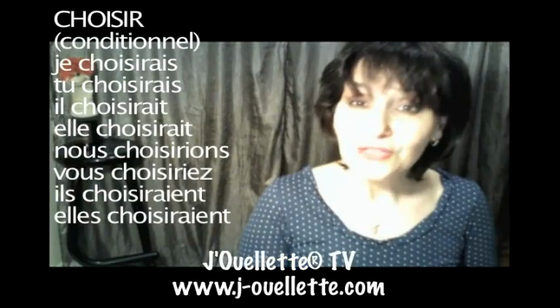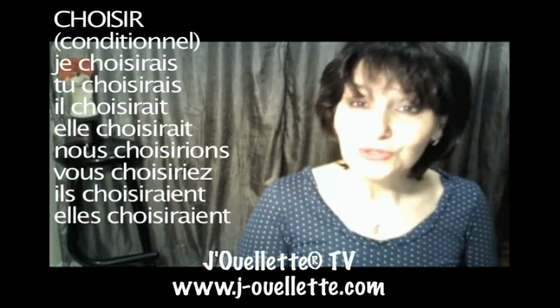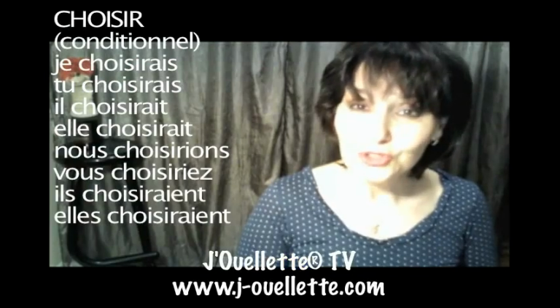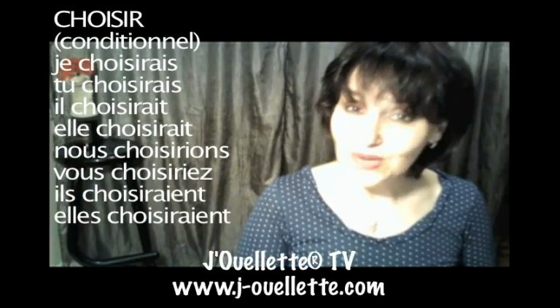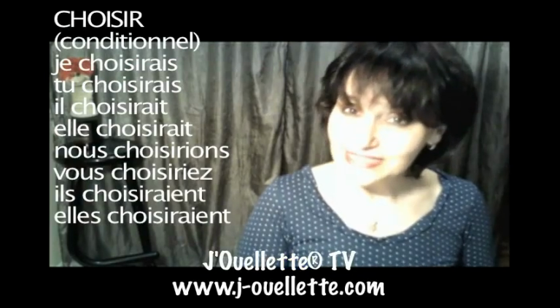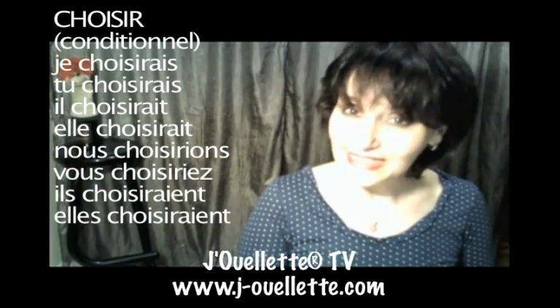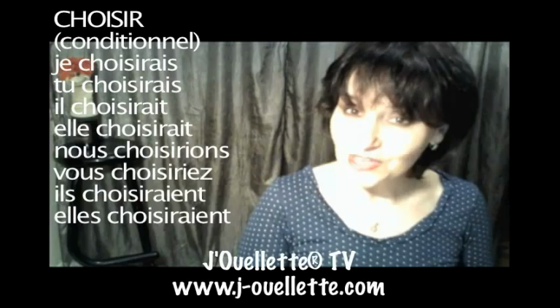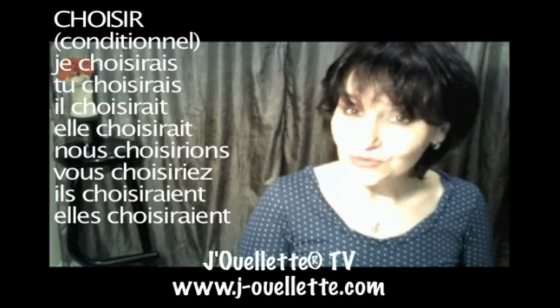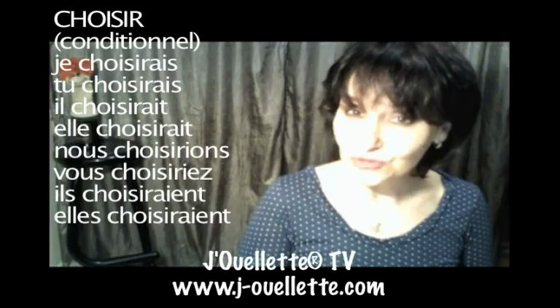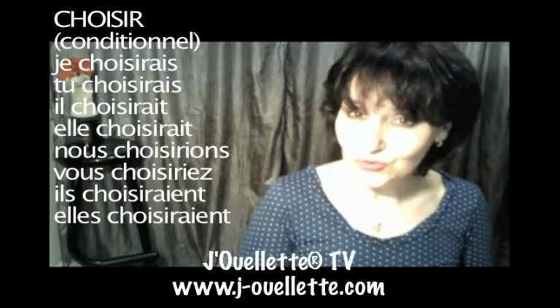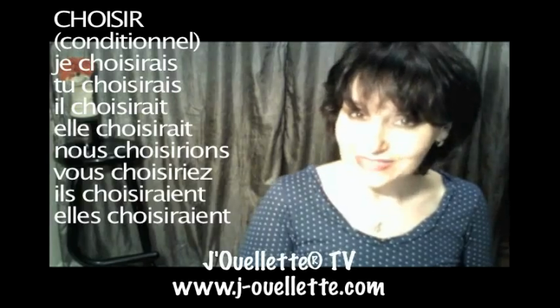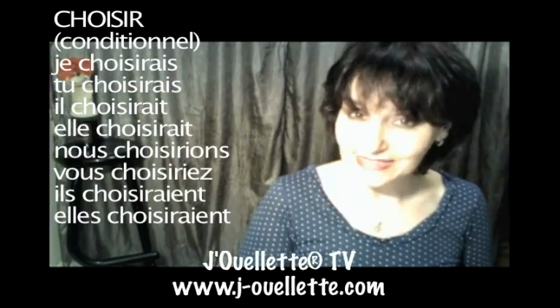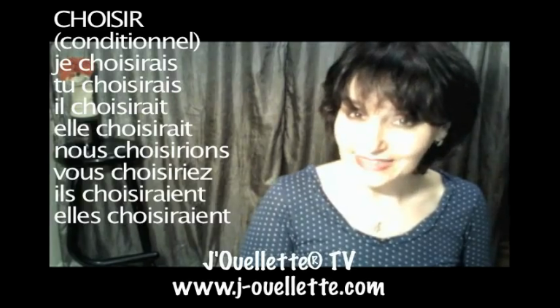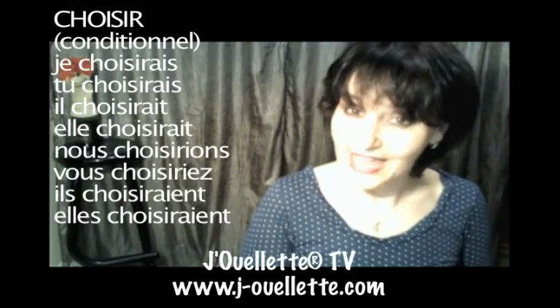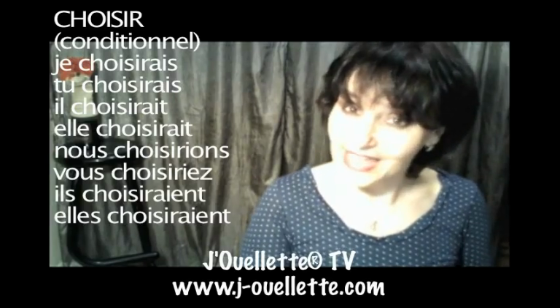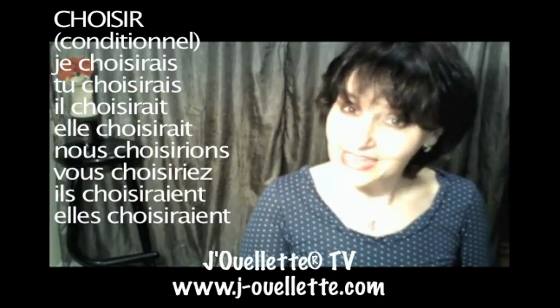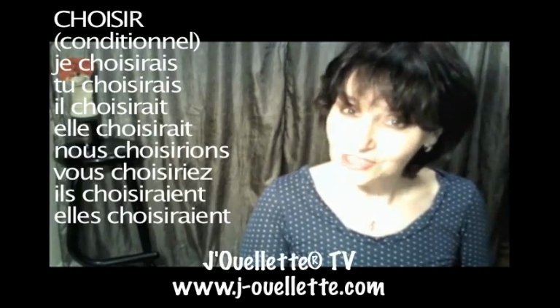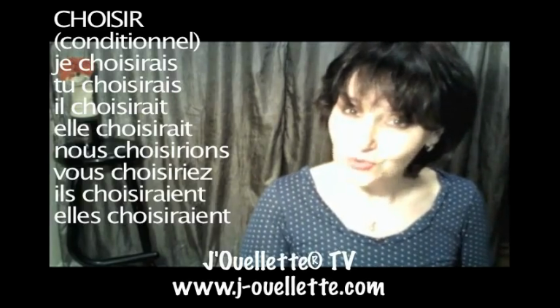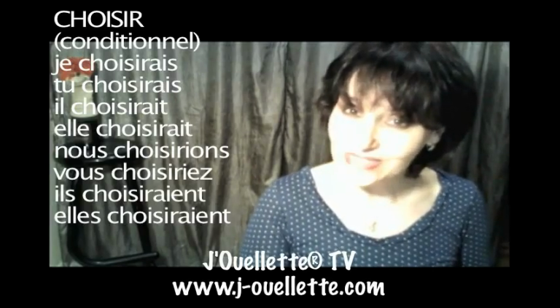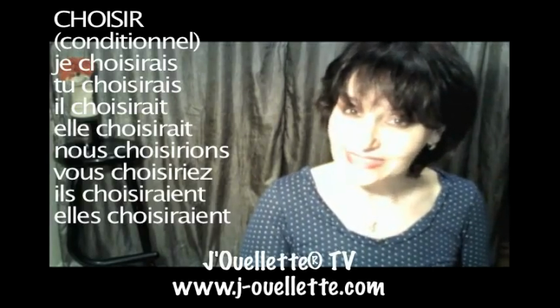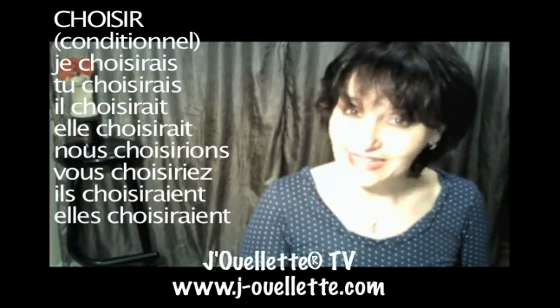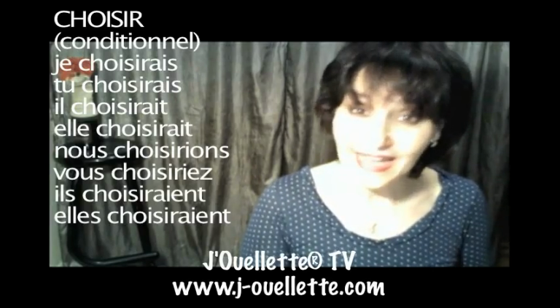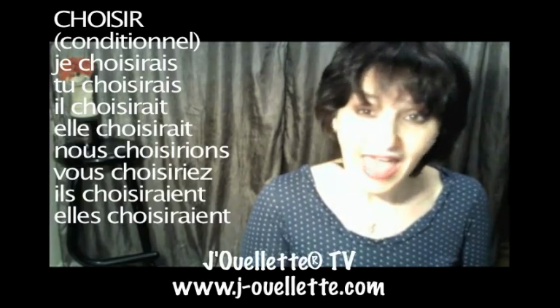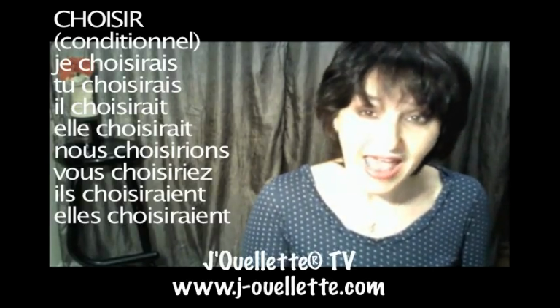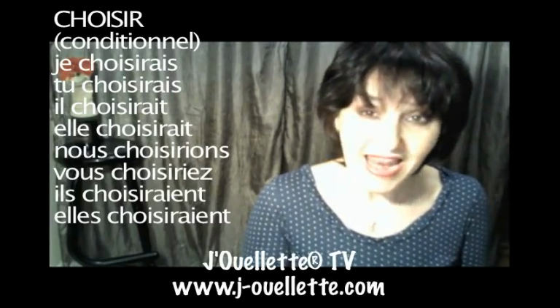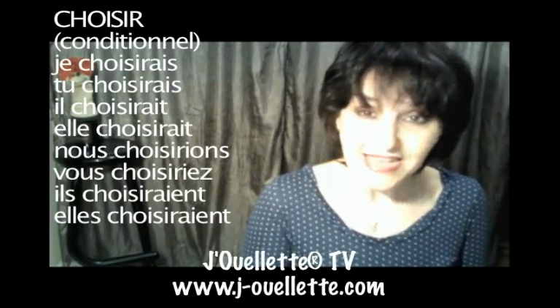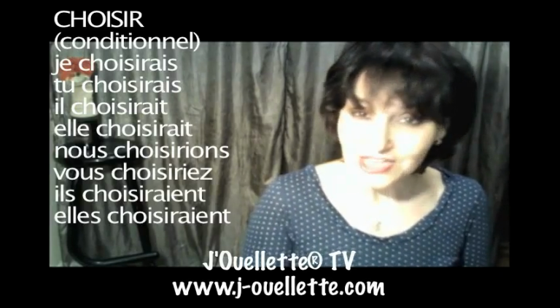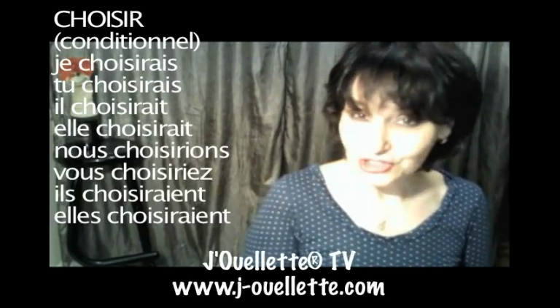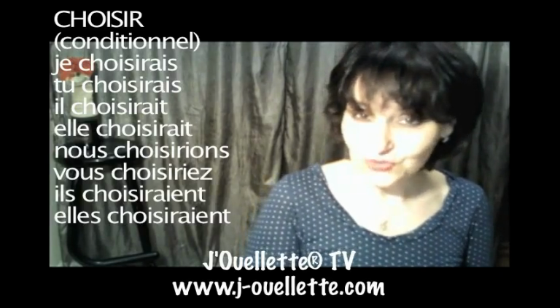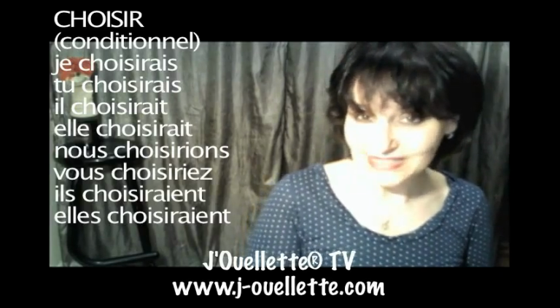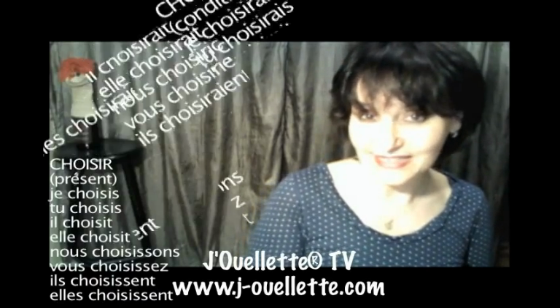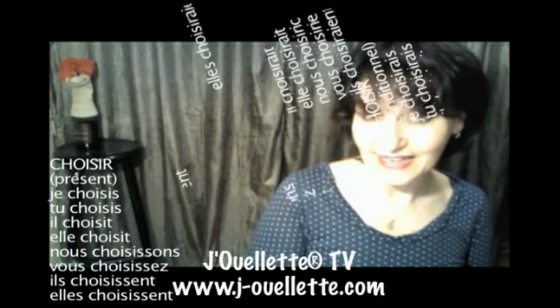Nous choisirions. Vous choisiriez. Il choisirait. Elle choisirait.